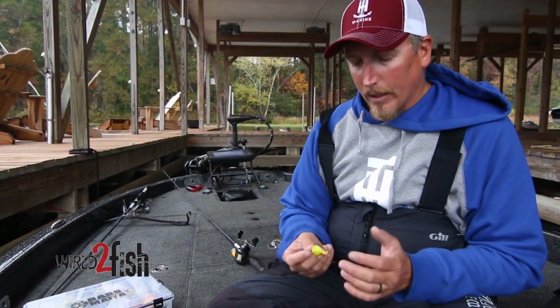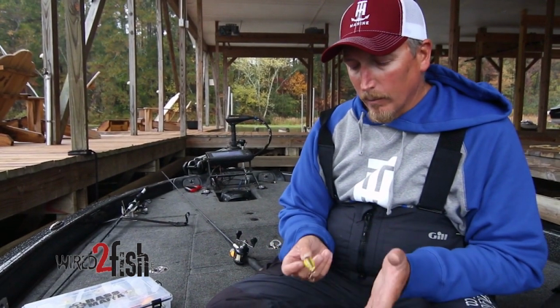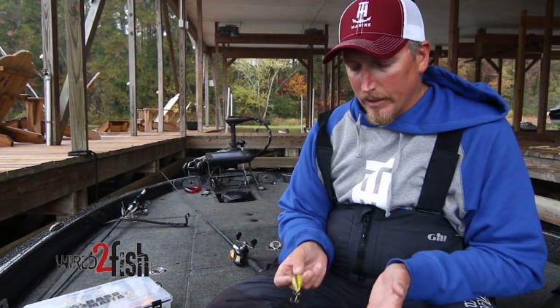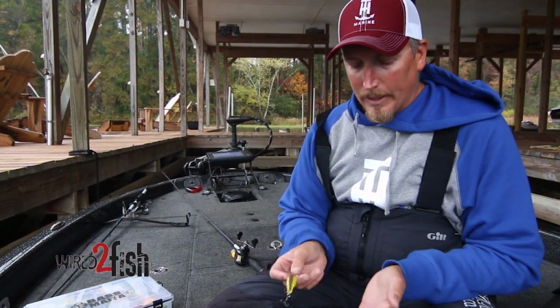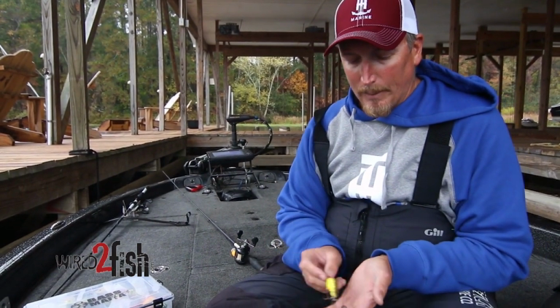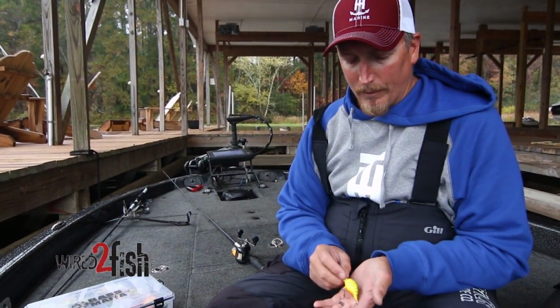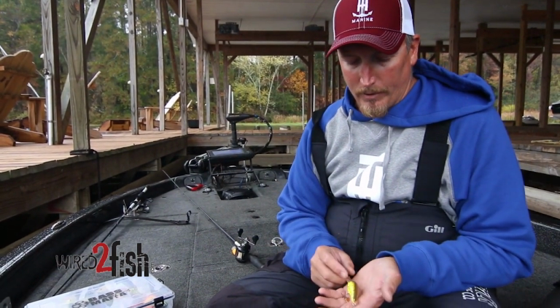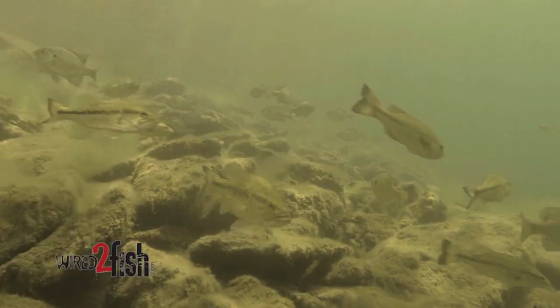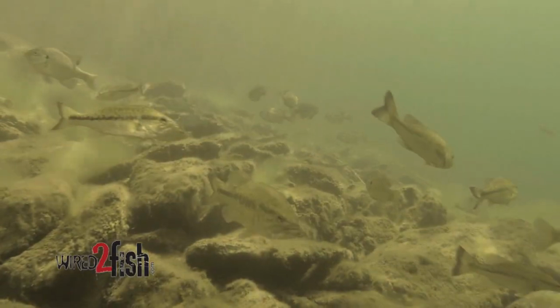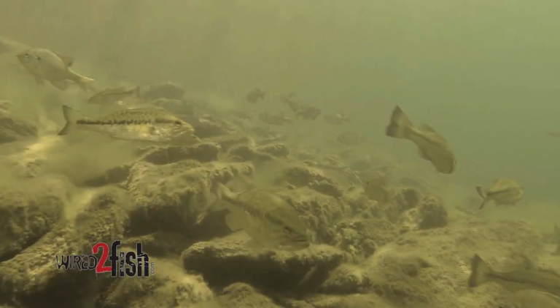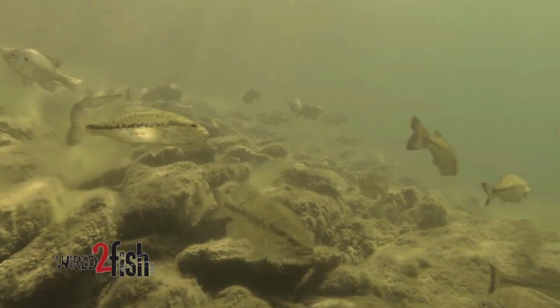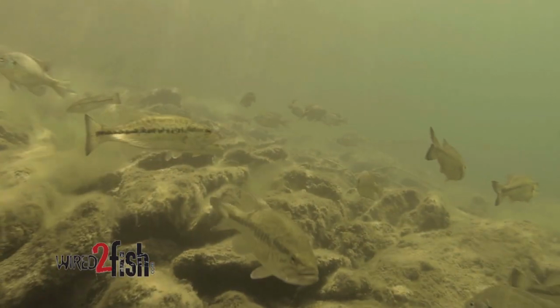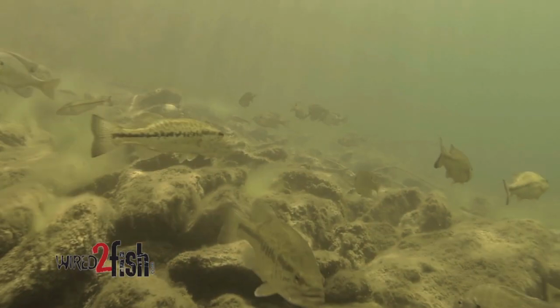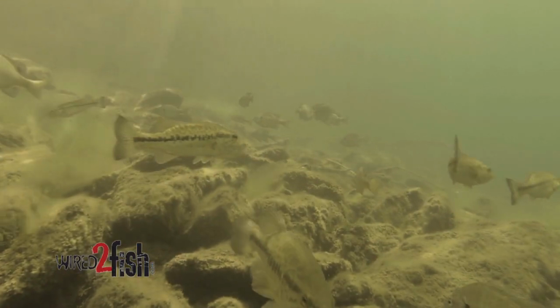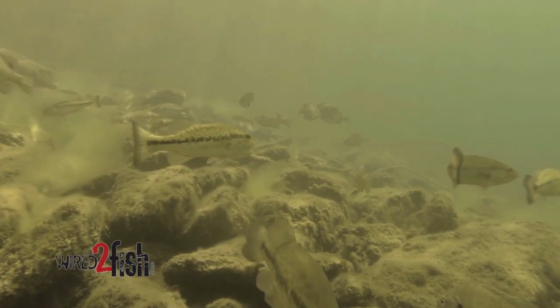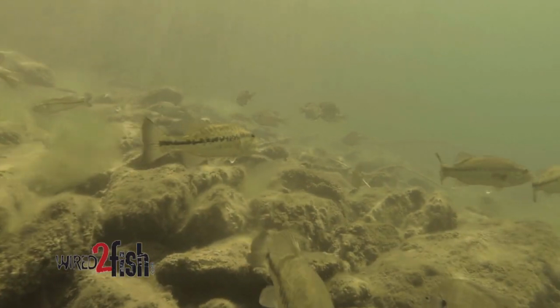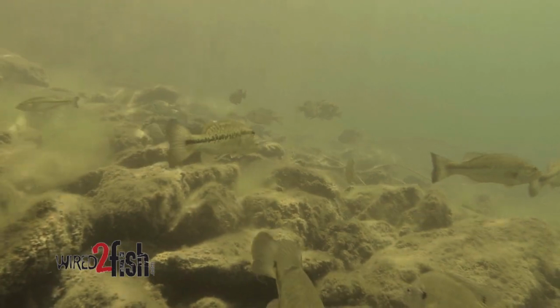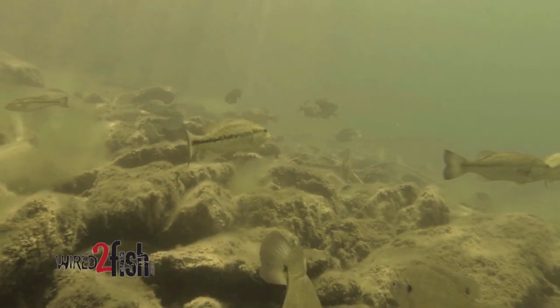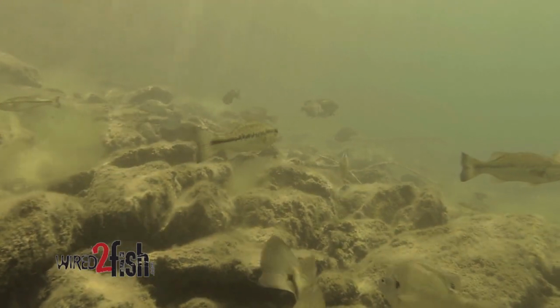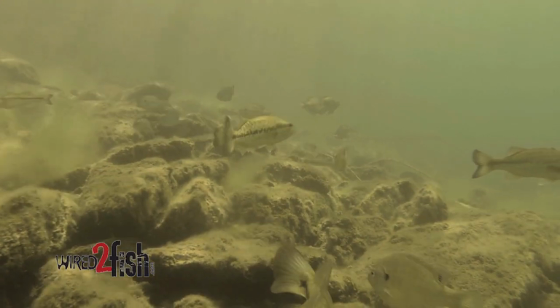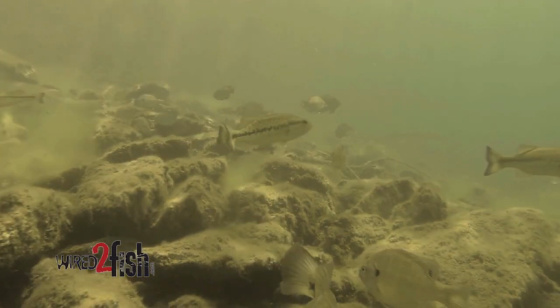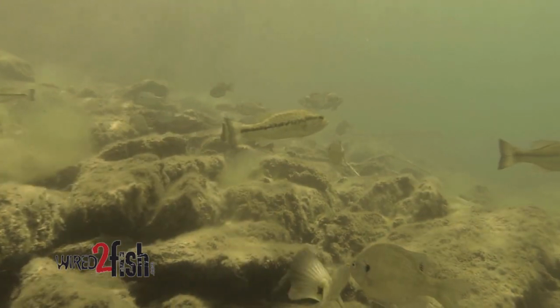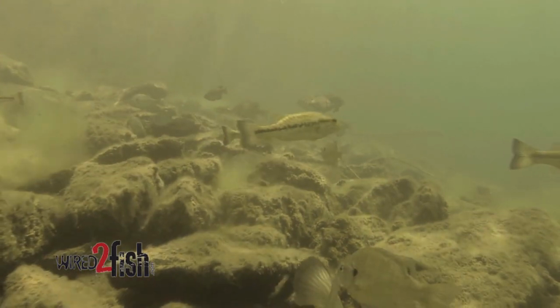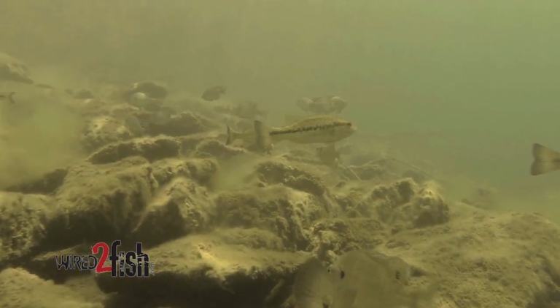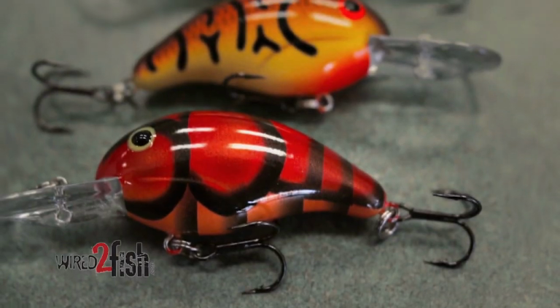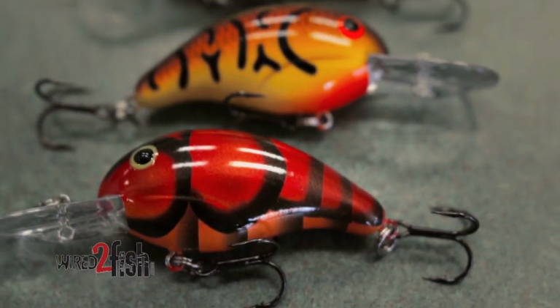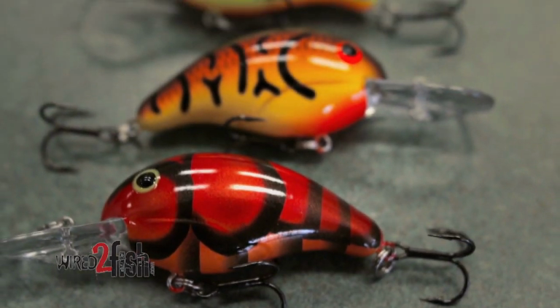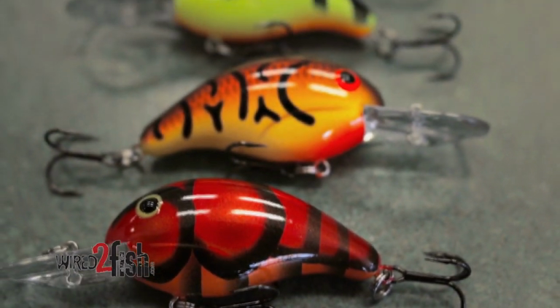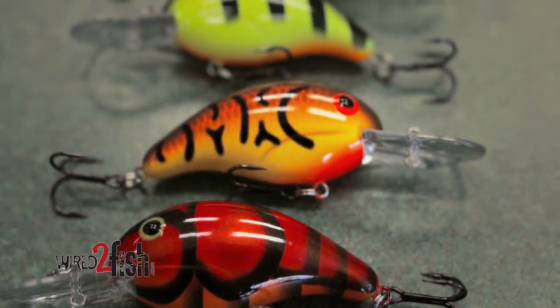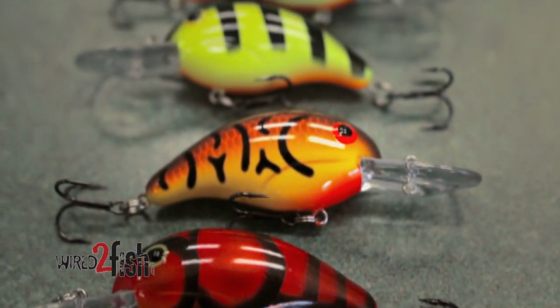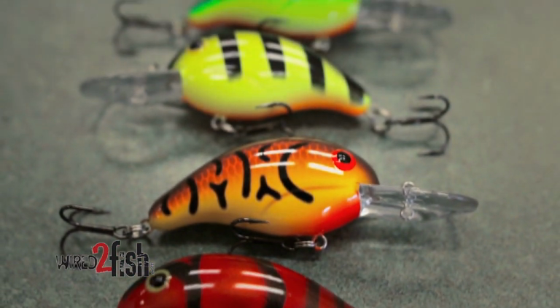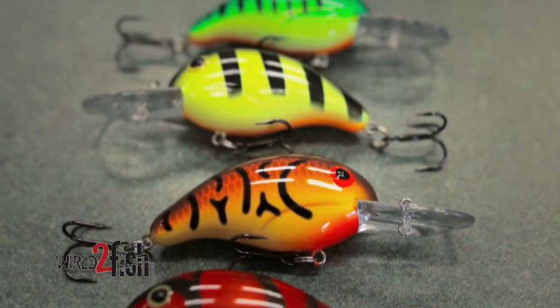Color-wise, that time of year, the water usually has a little stain to it, so I'm going to be throwing more of the chartreuses and the reds.